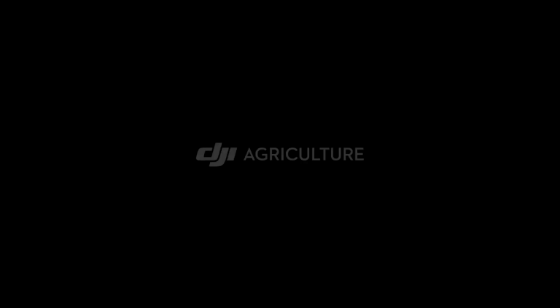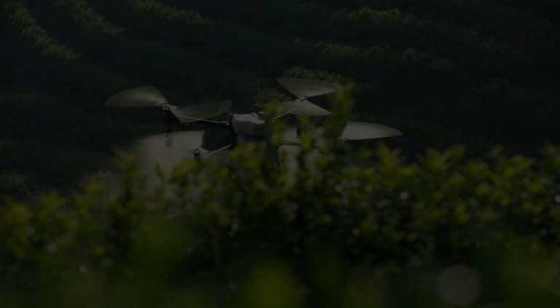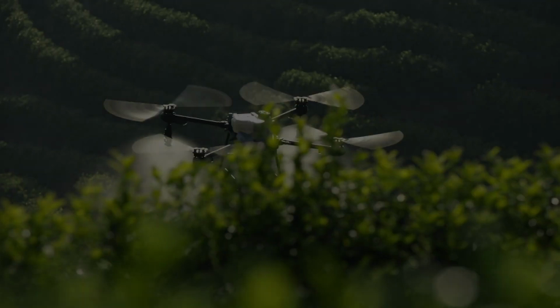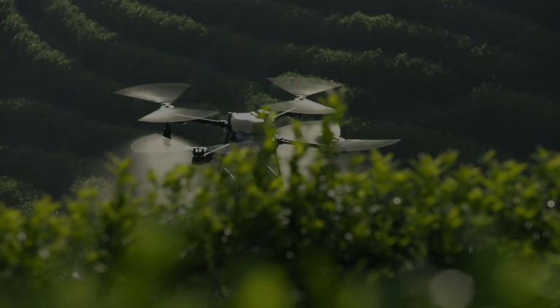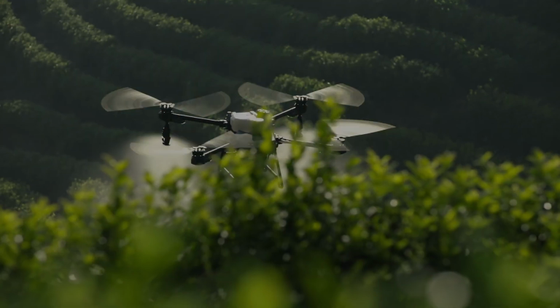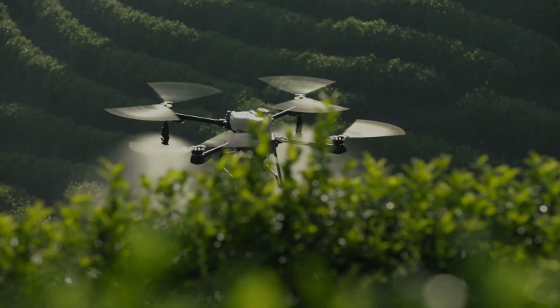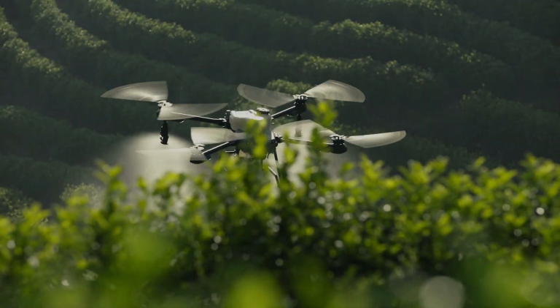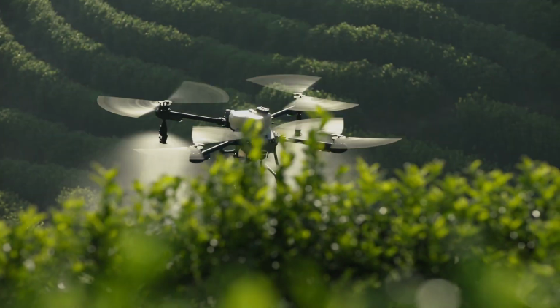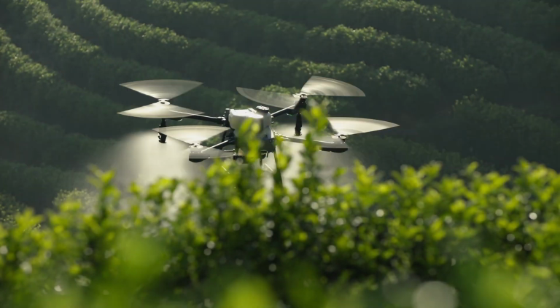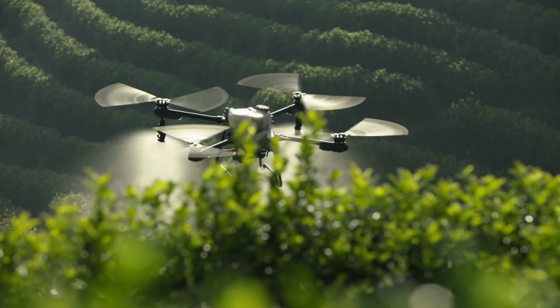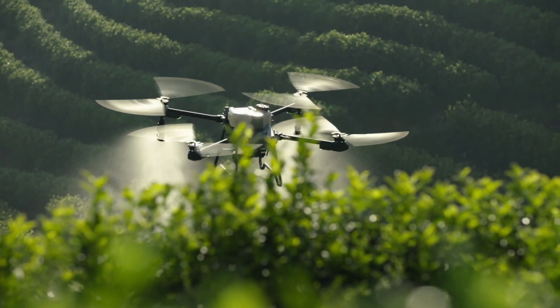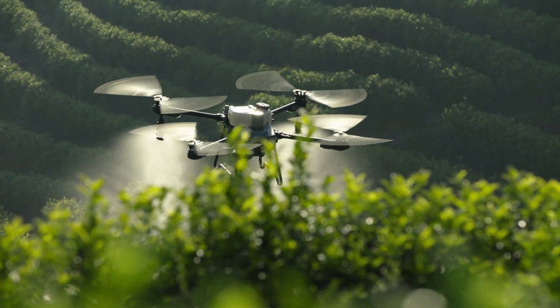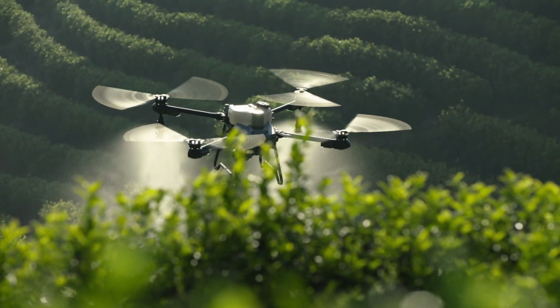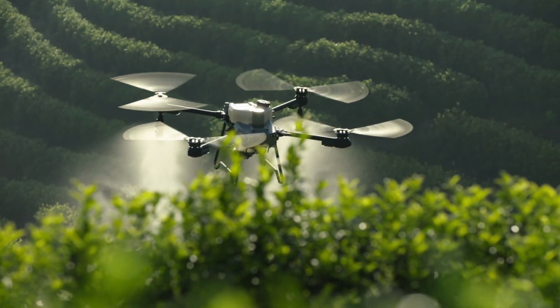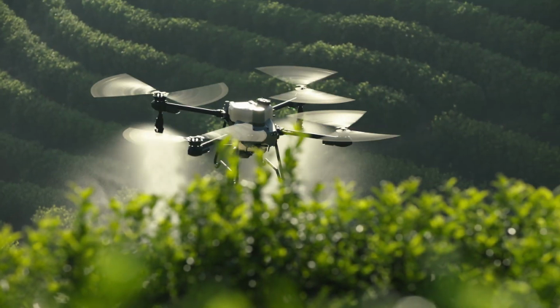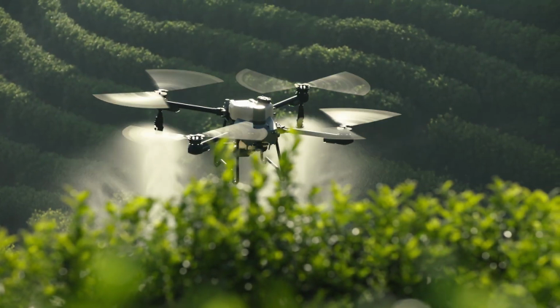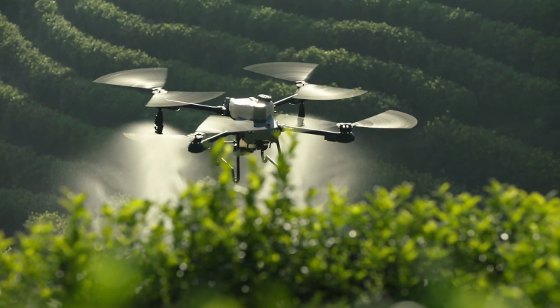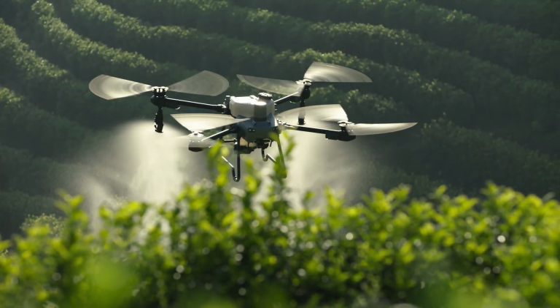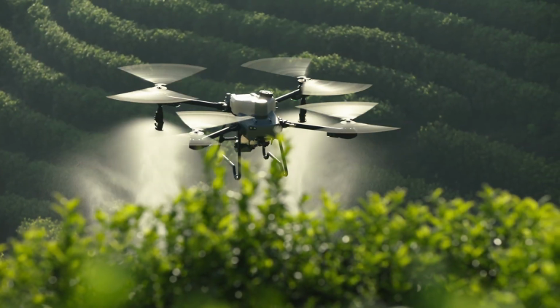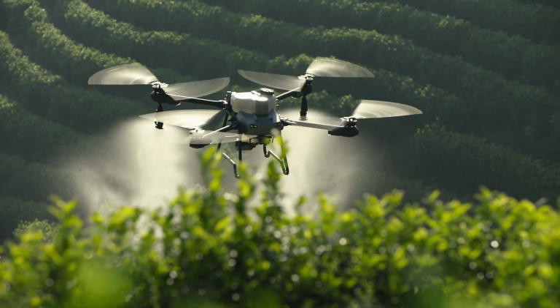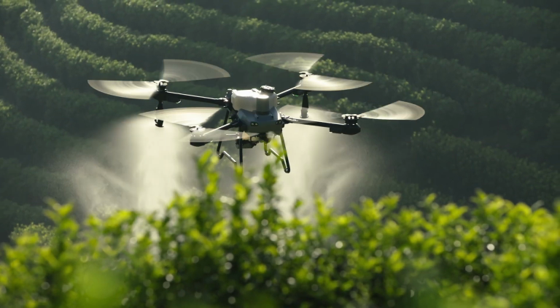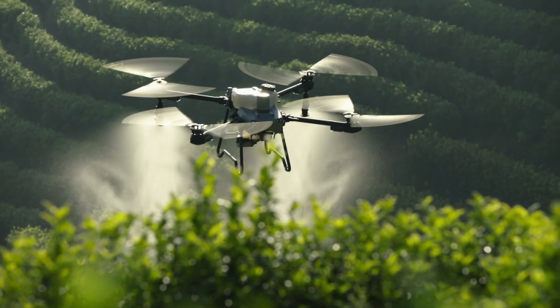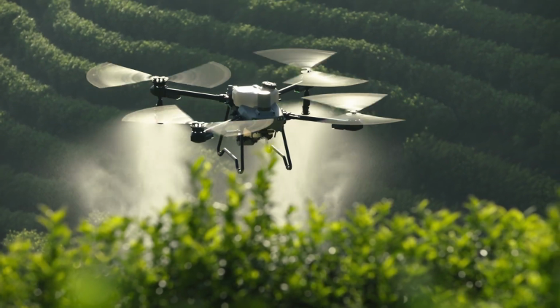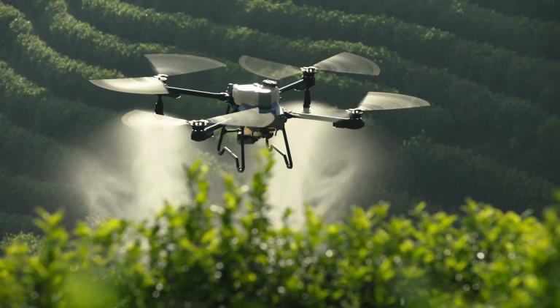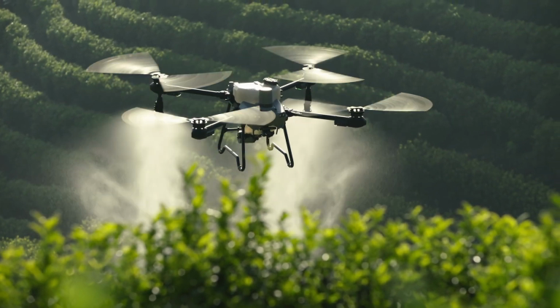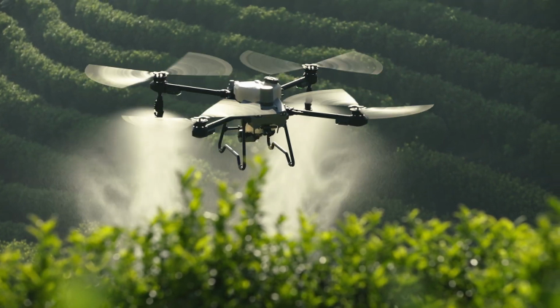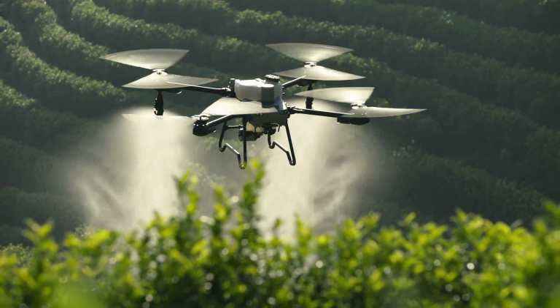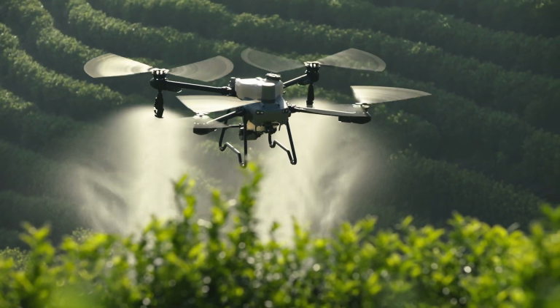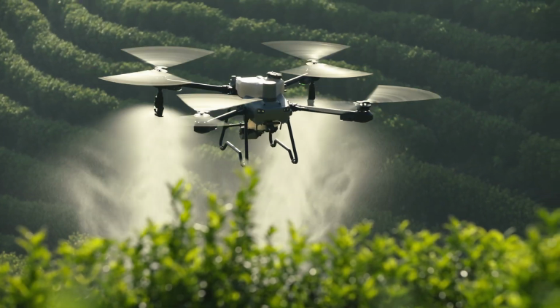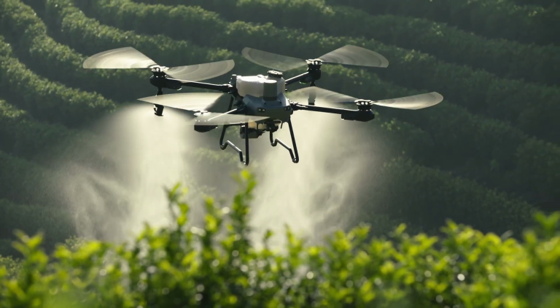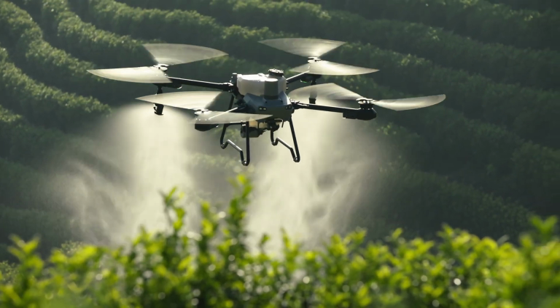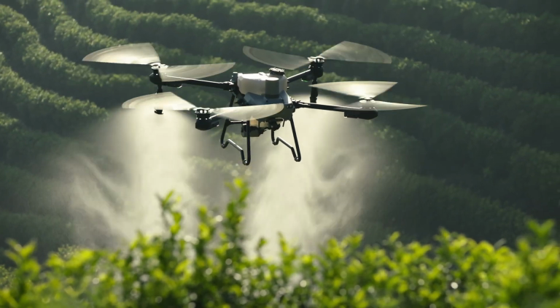A little smaller, a little smarter. Meet the brand new DJI Agras T25.